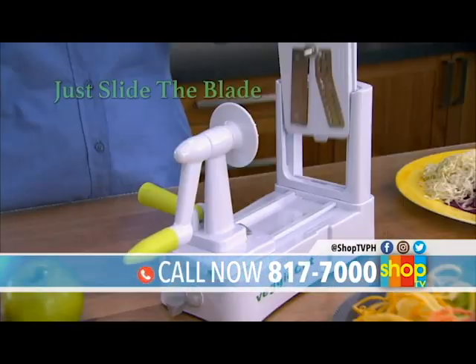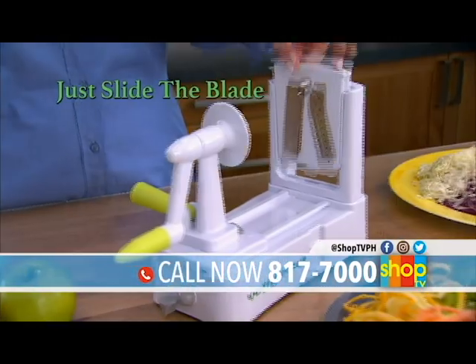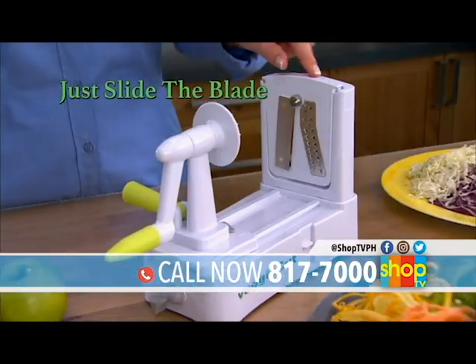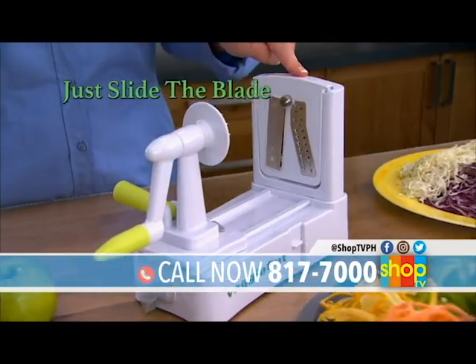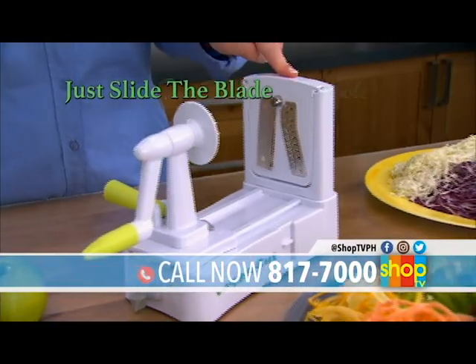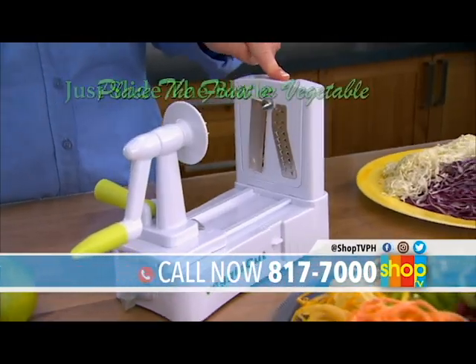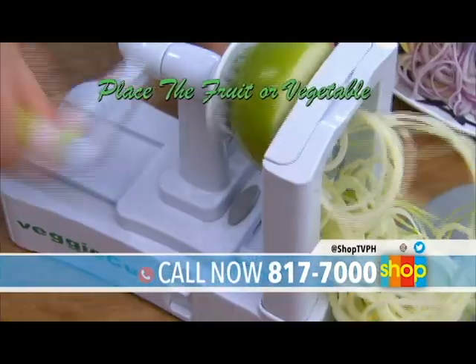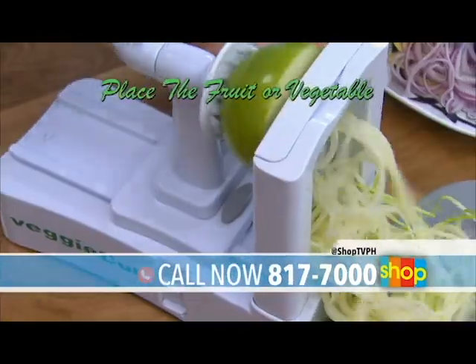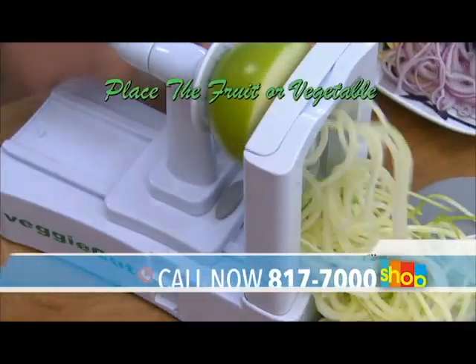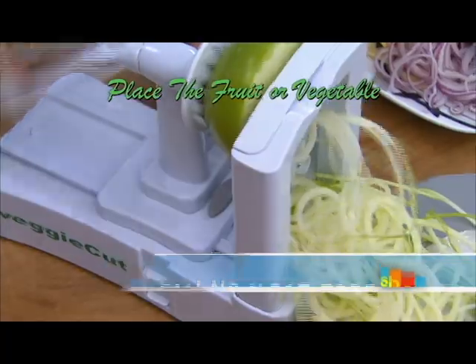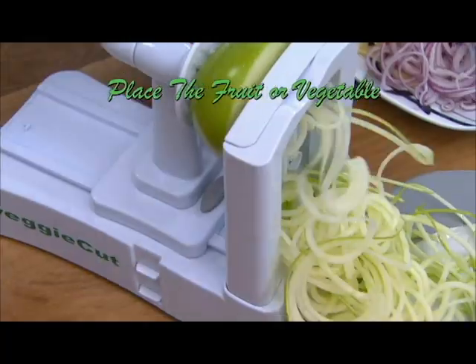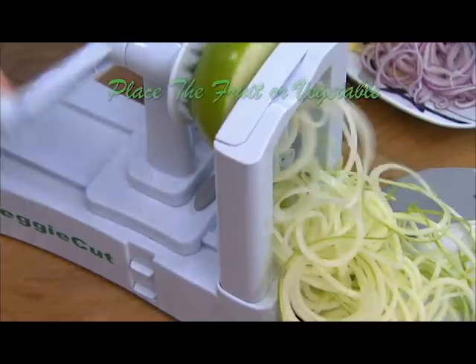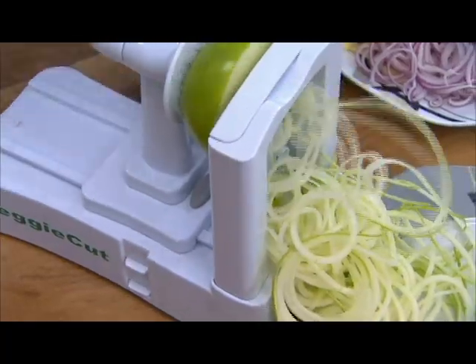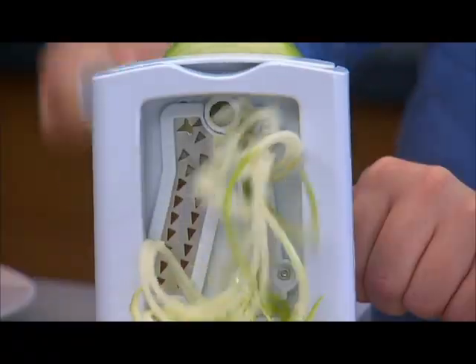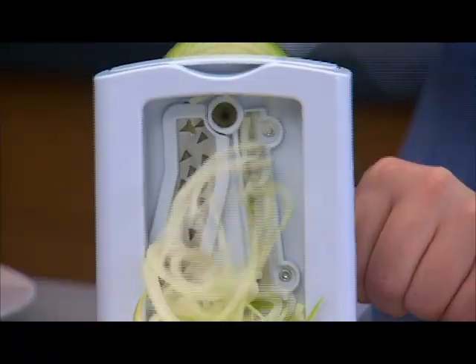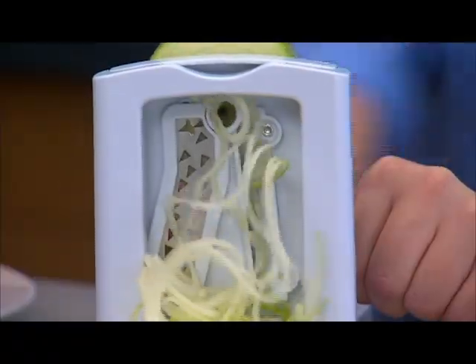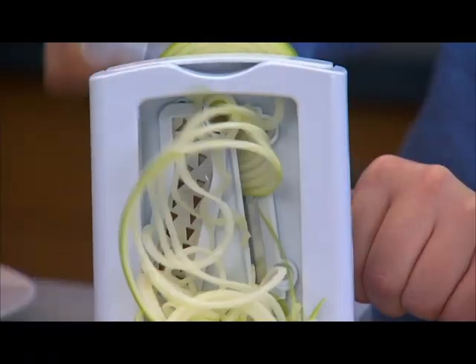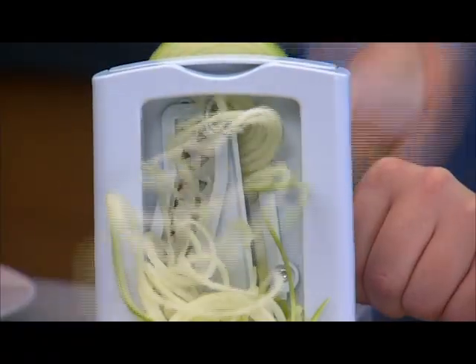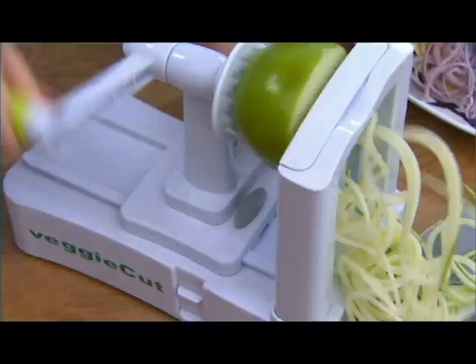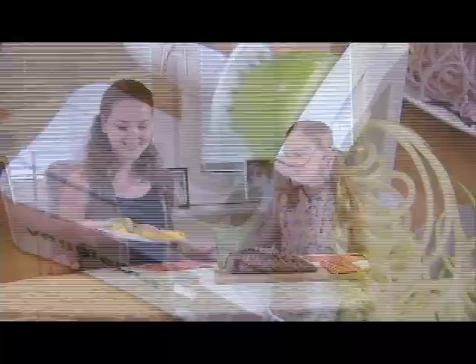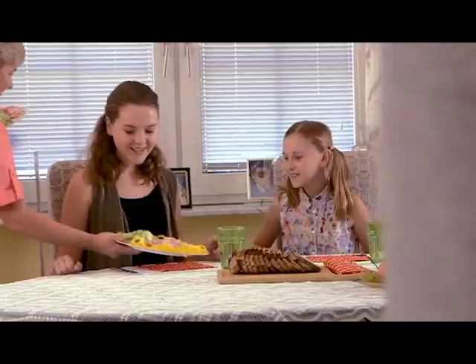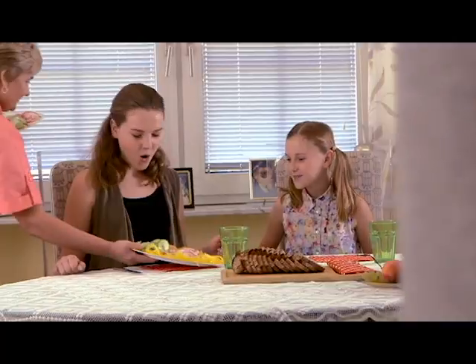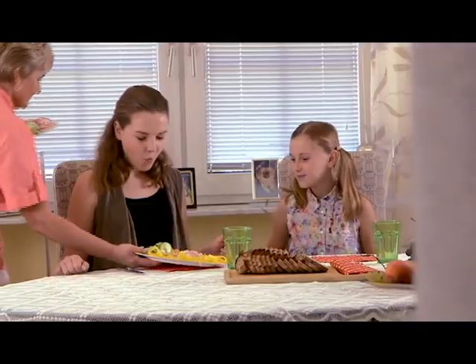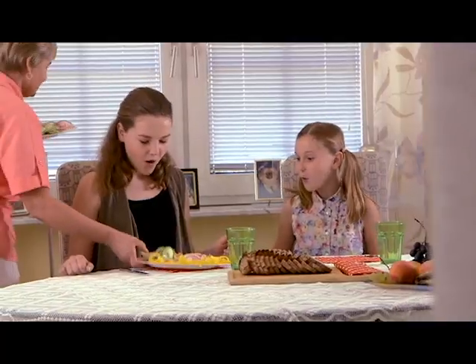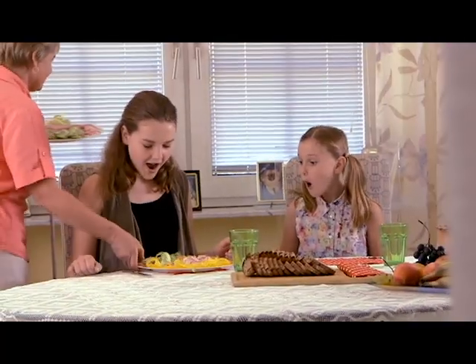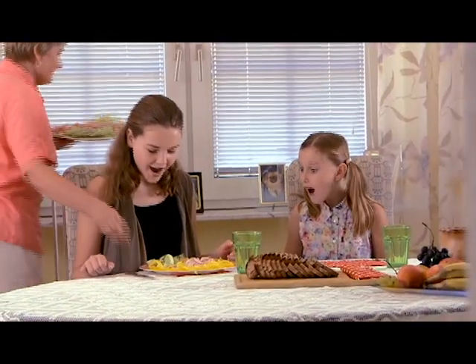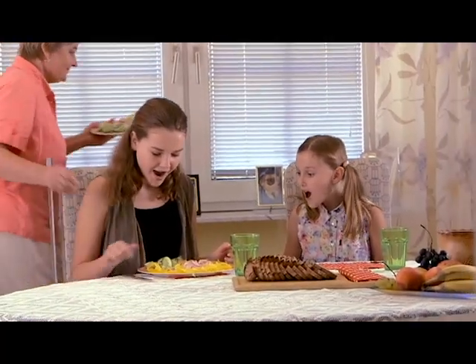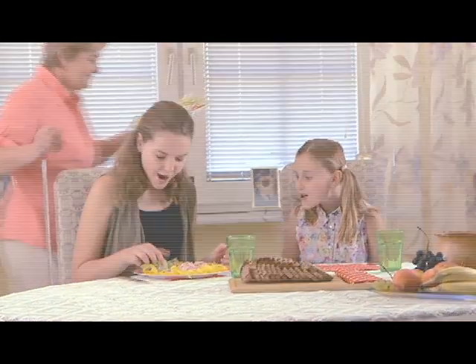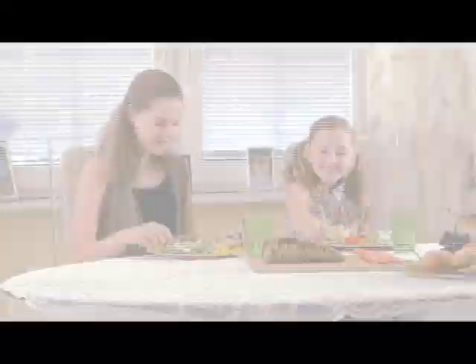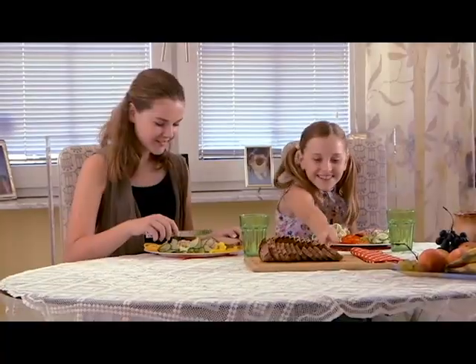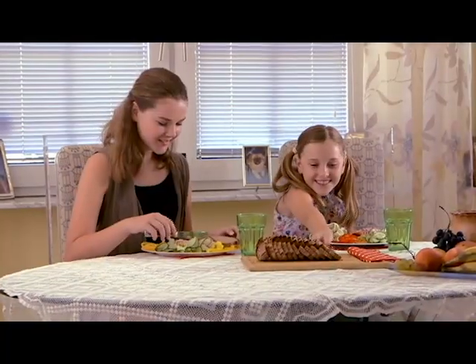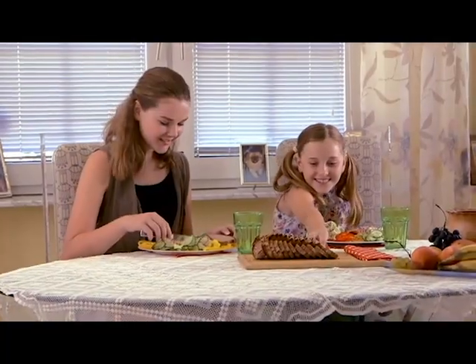Choose from three kinds of blades for thin or thick spirals or the basic slicer. Just slide the blade, place the fruit or vegetable, and start winding the handle. Your kids will definitely enjoy every meal.